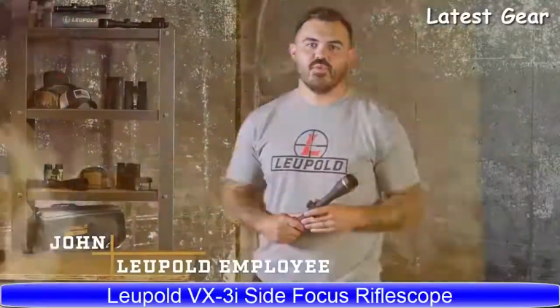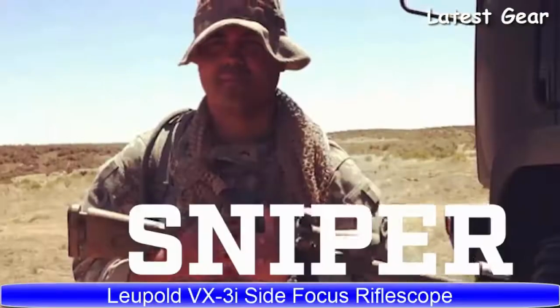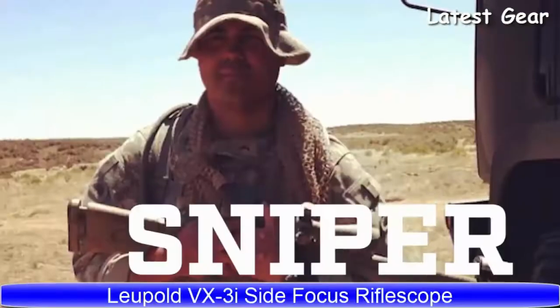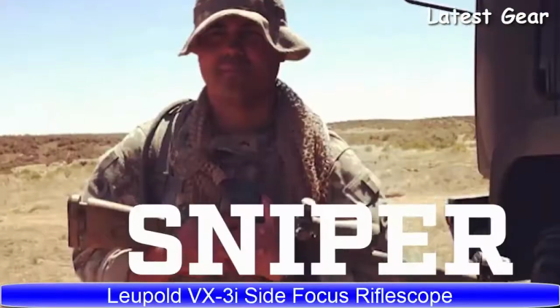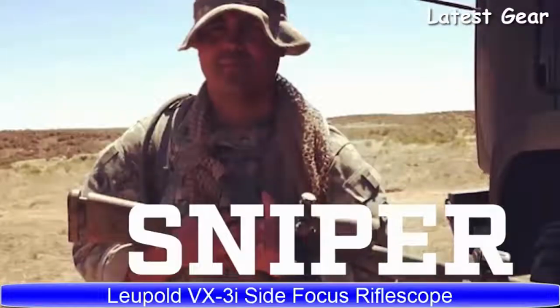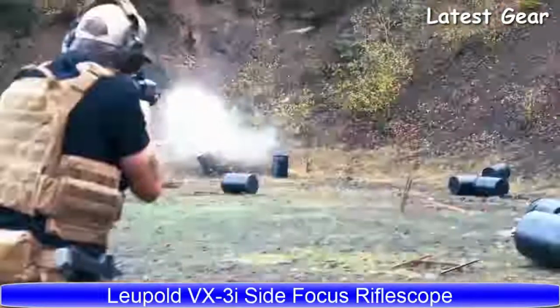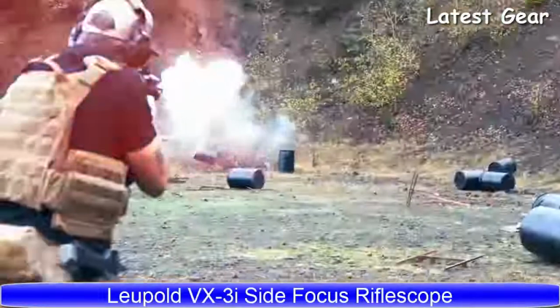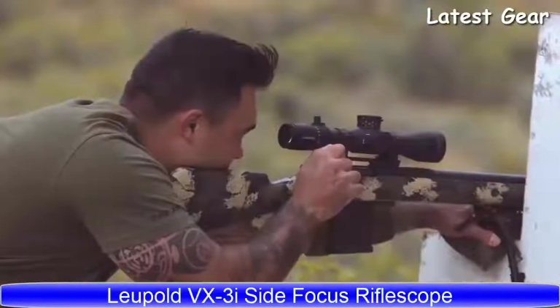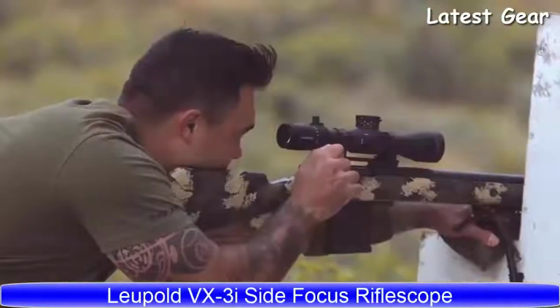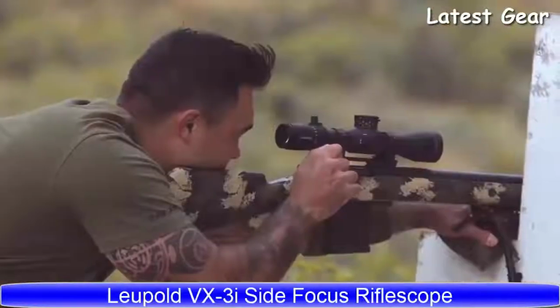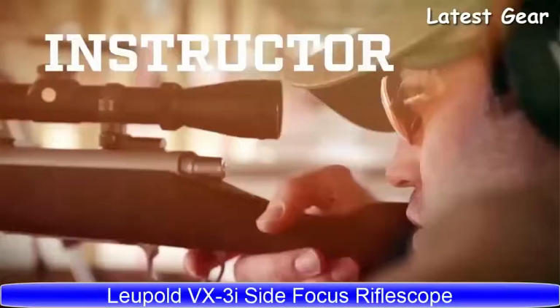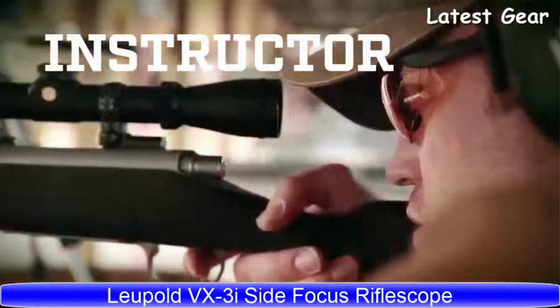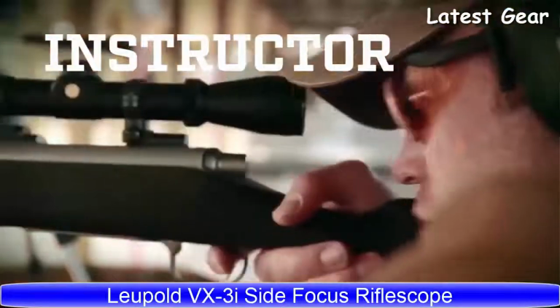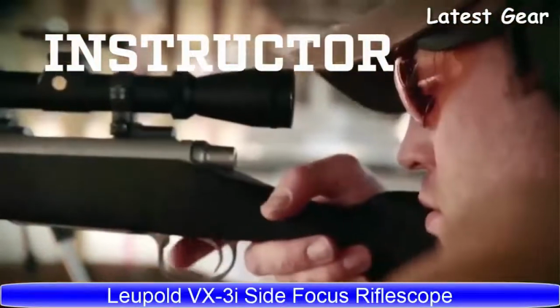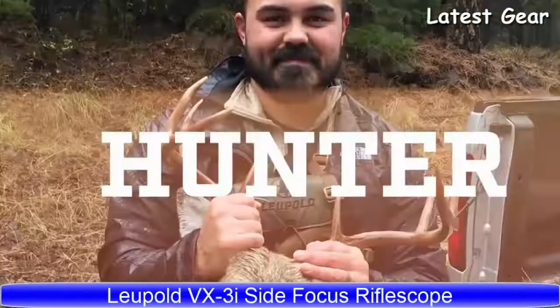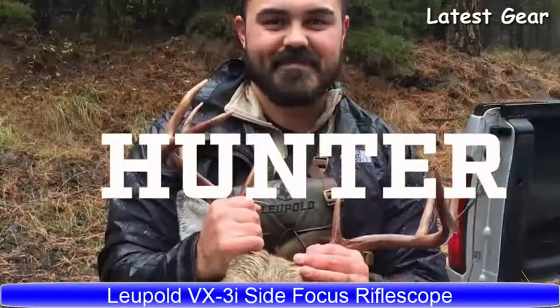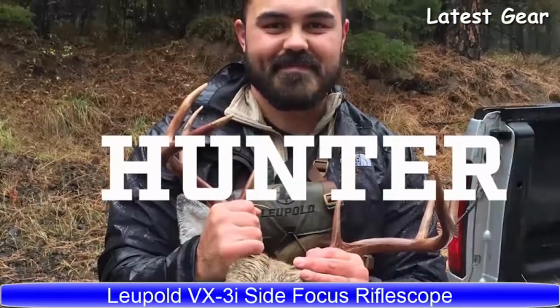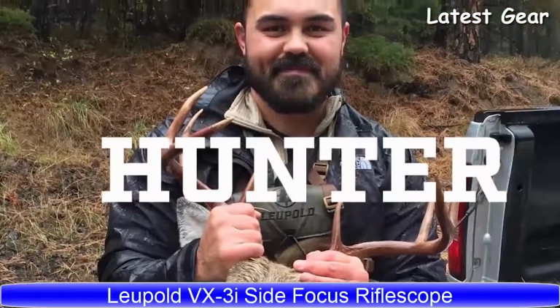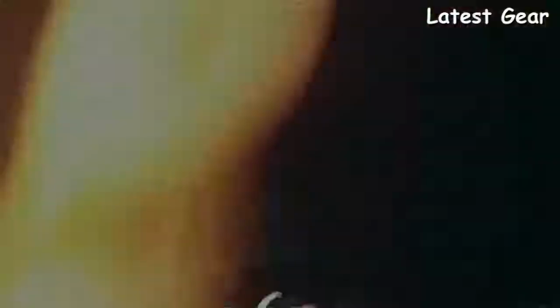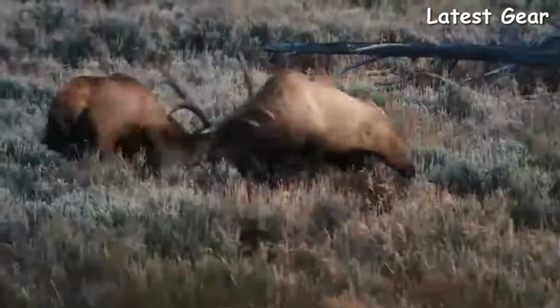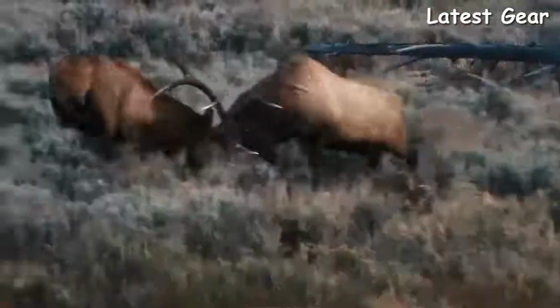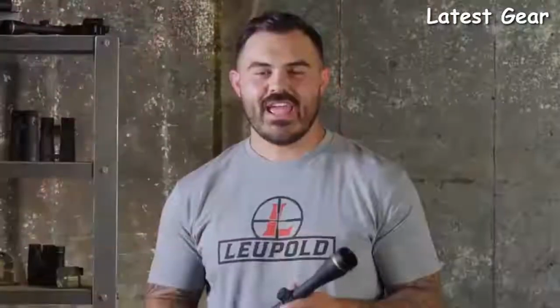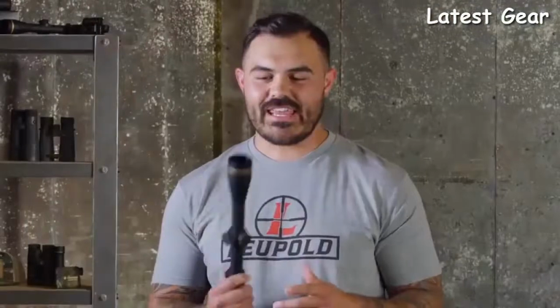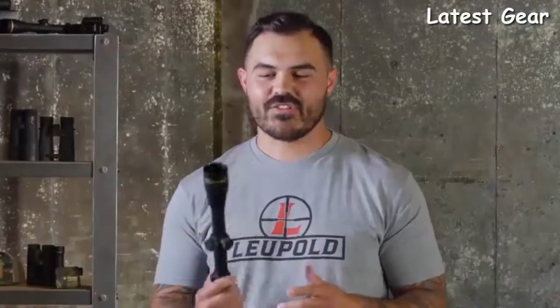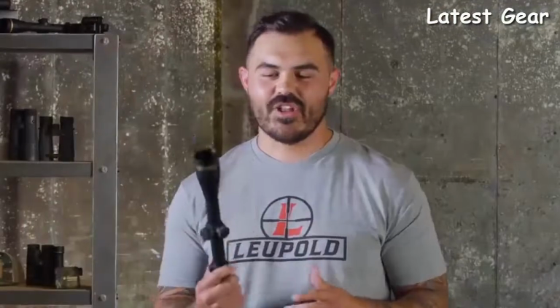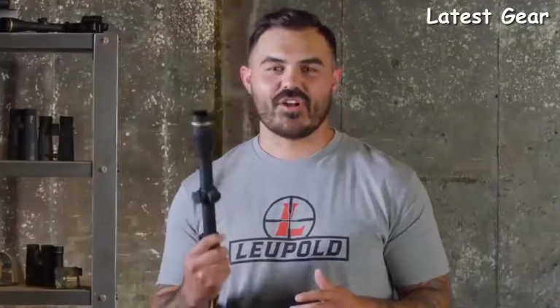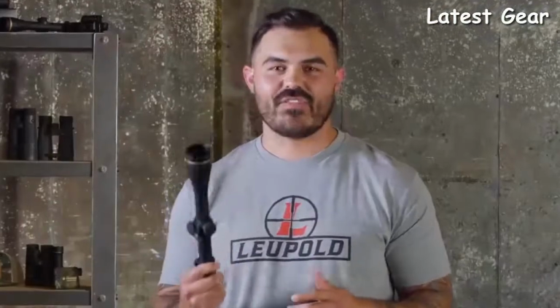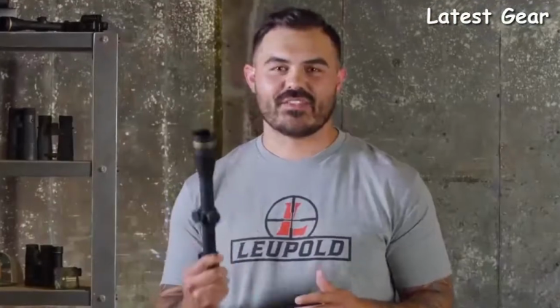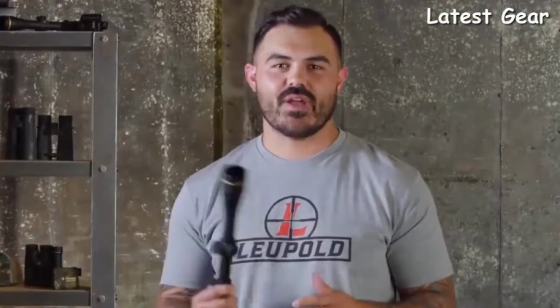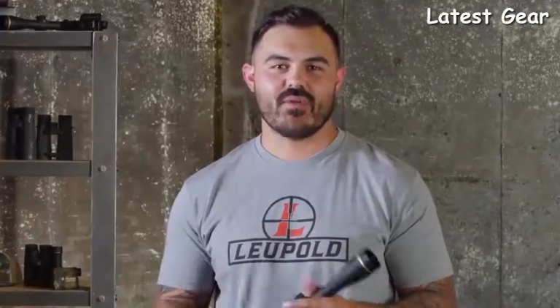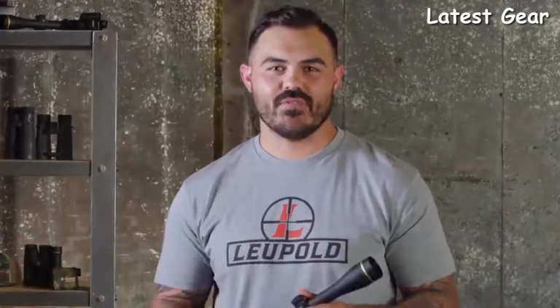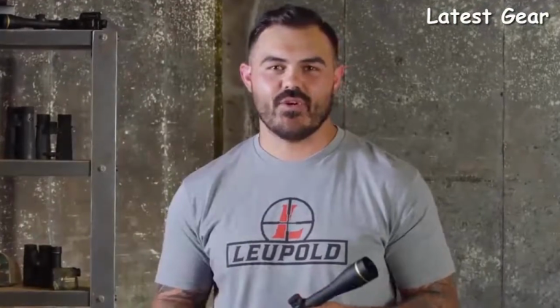I'm a former army sniper, current long-range instructor, and an avid backcountry hunter. And here's a look at our VX-3i rifle scope.